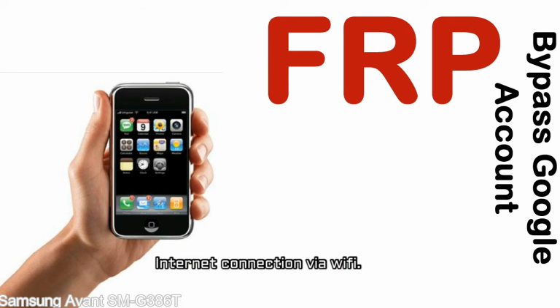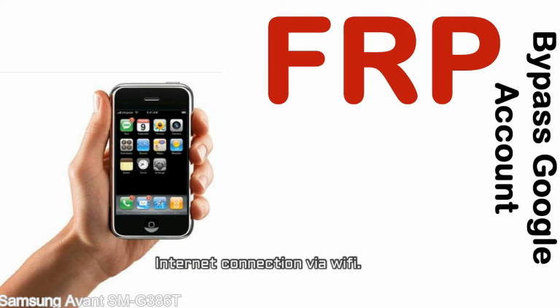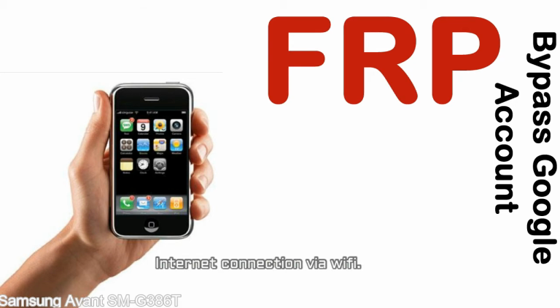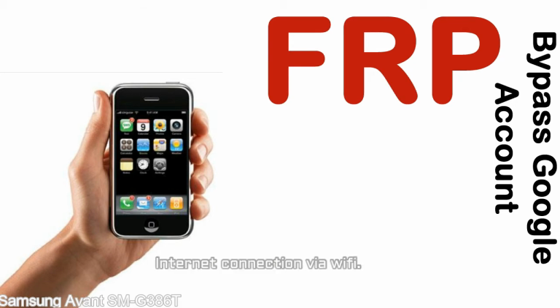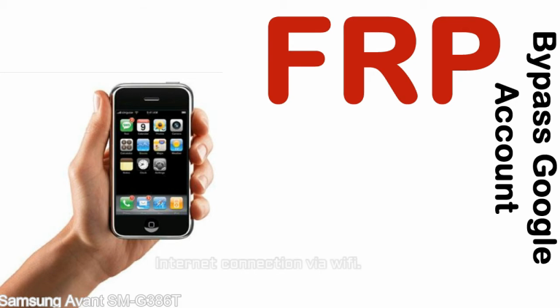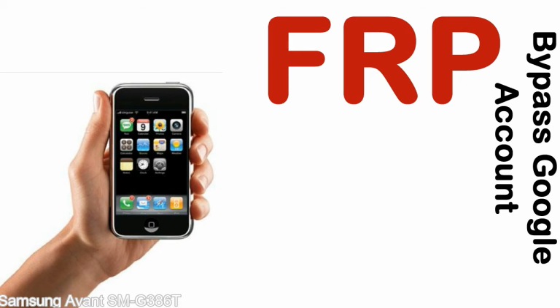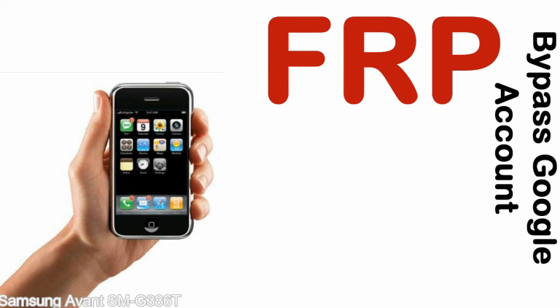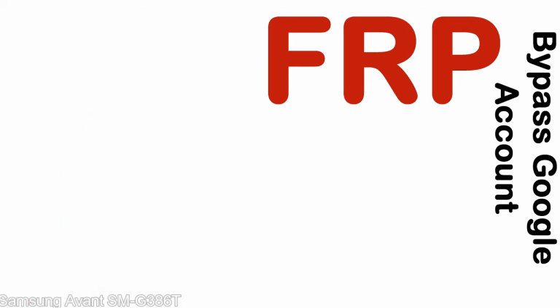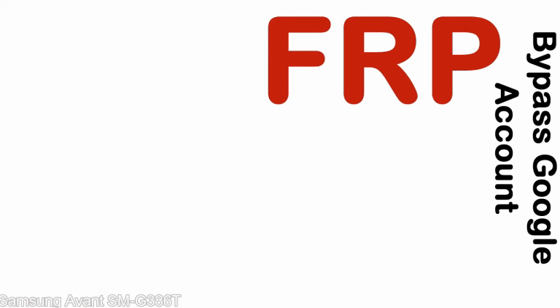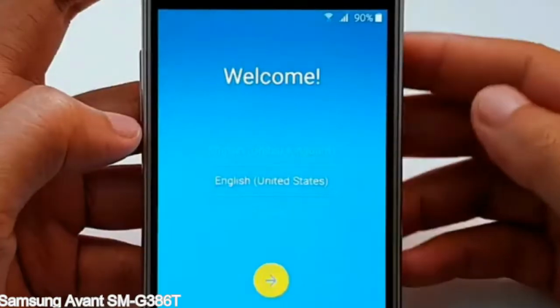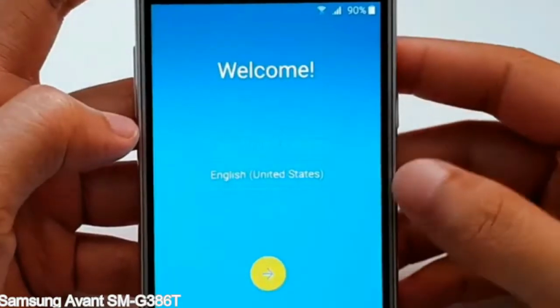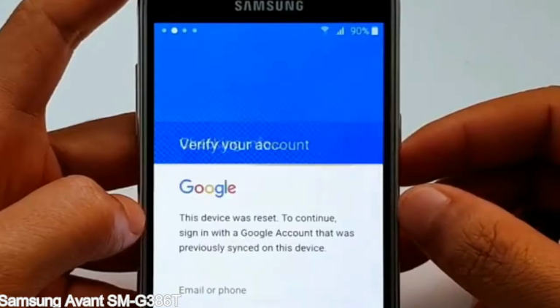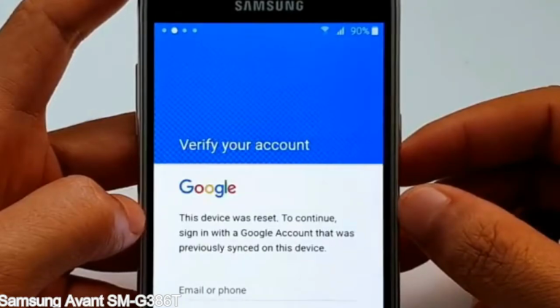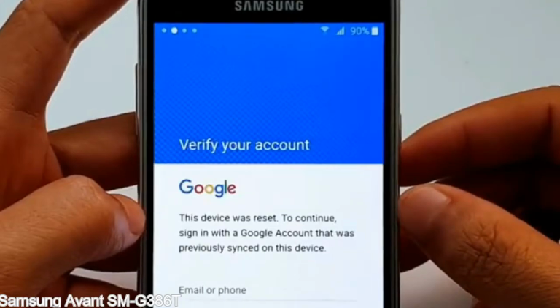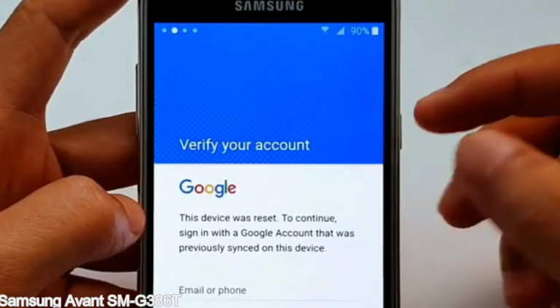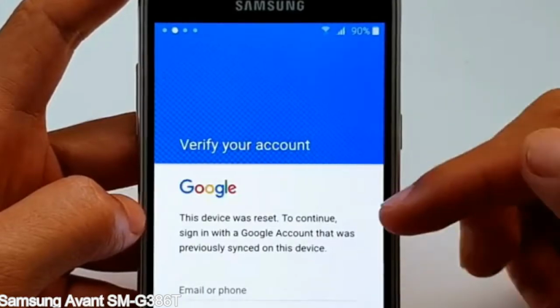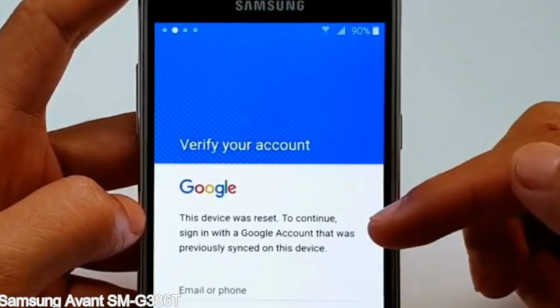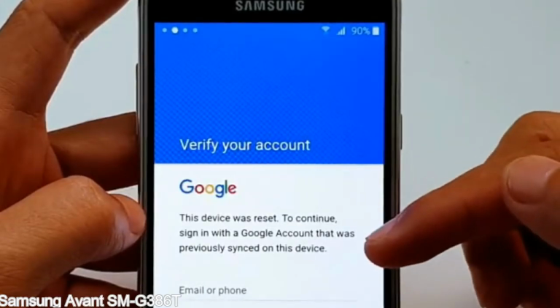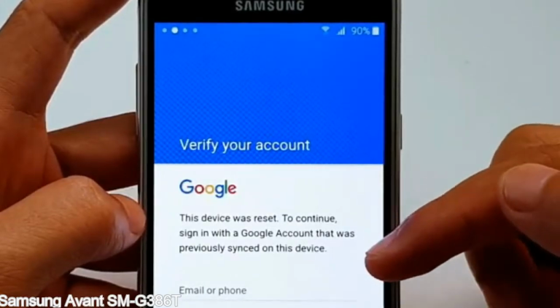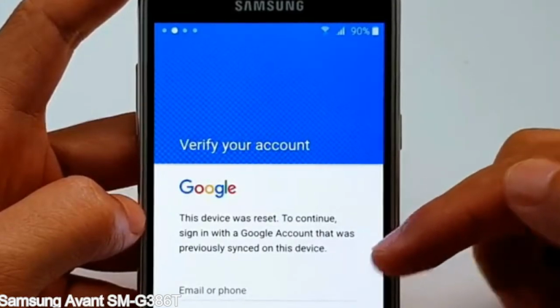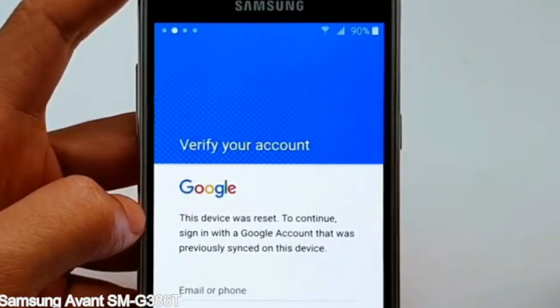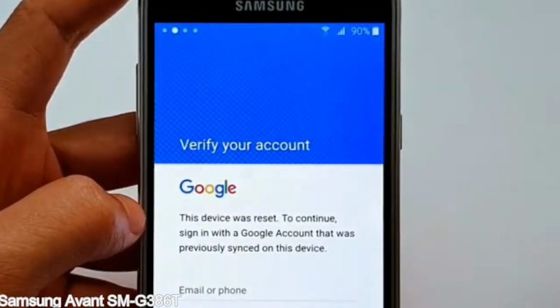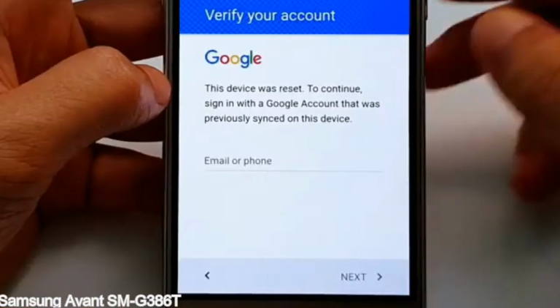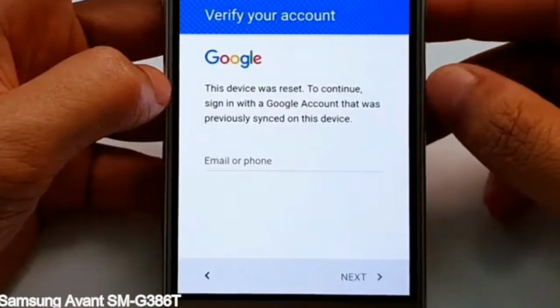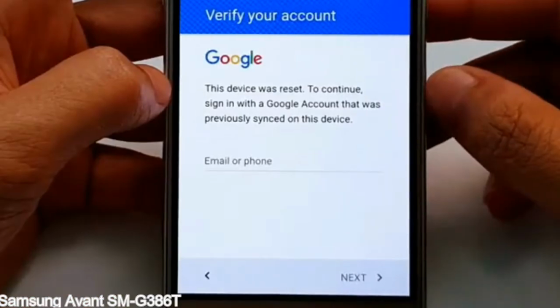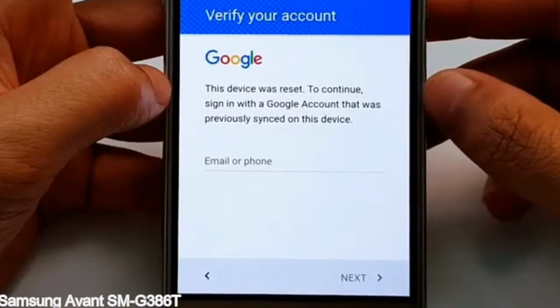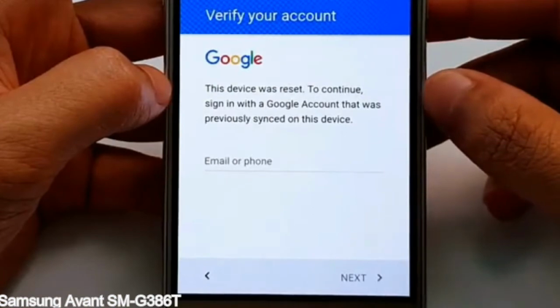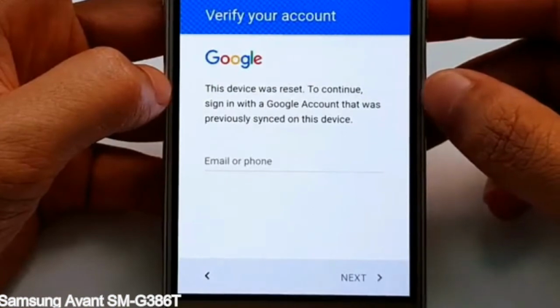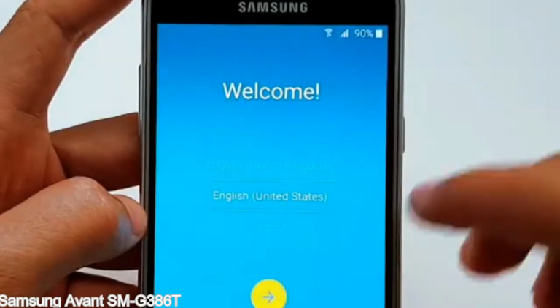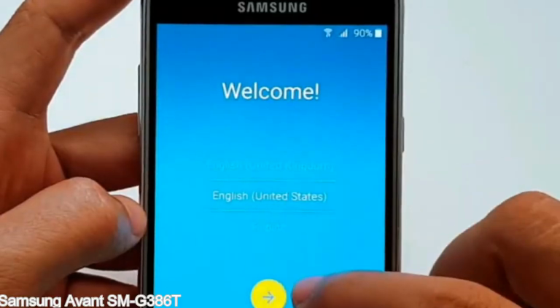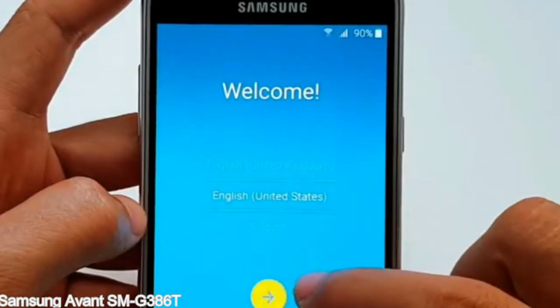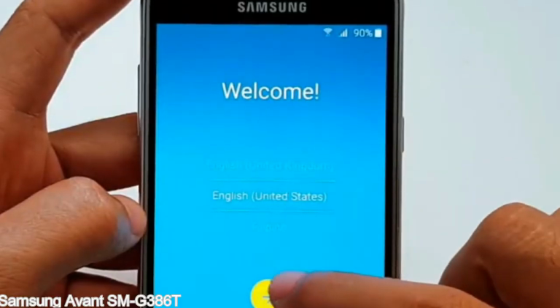Here is a step-by-step guide on how to bypass Google account on your Samsung Galaxy device. Let's manage your device.